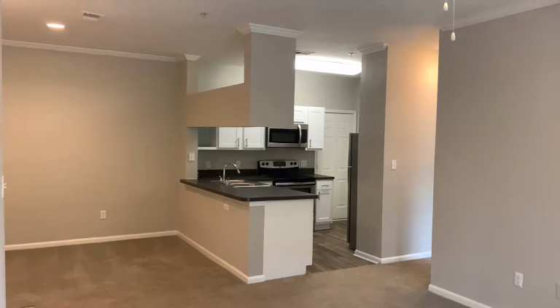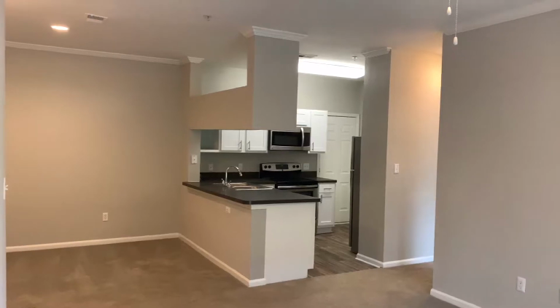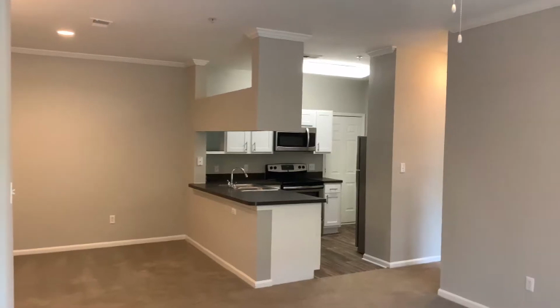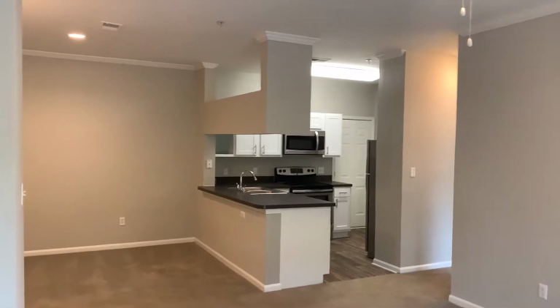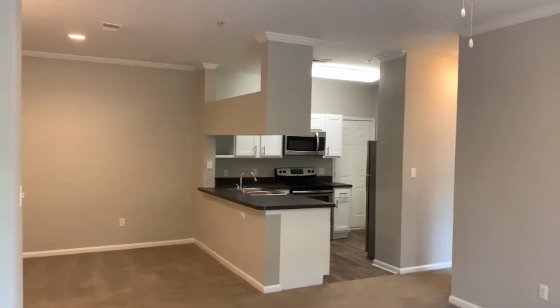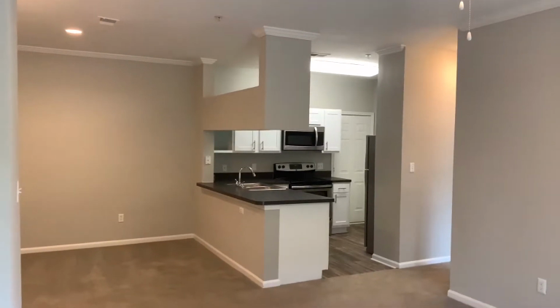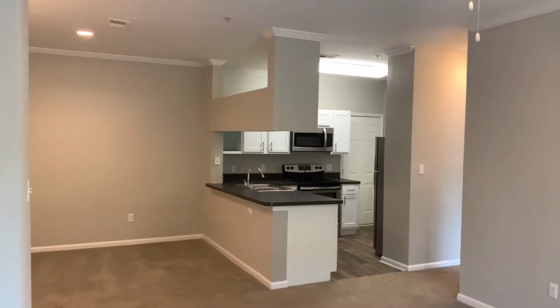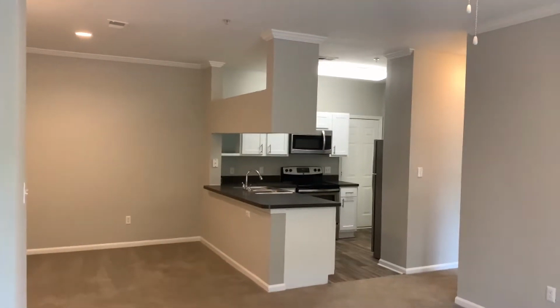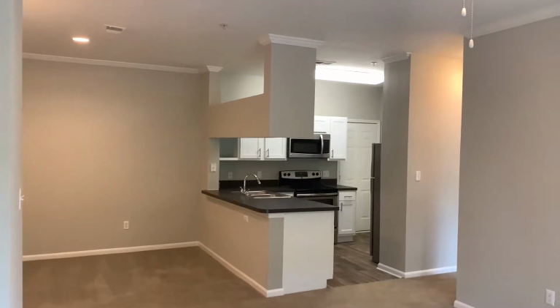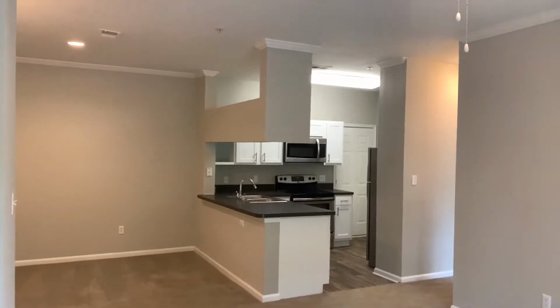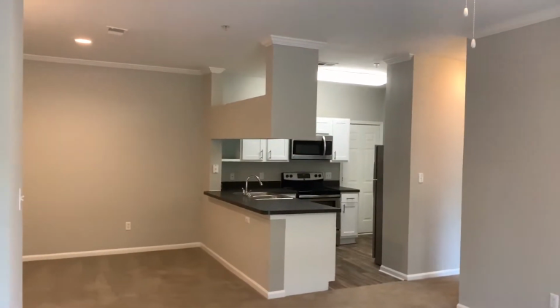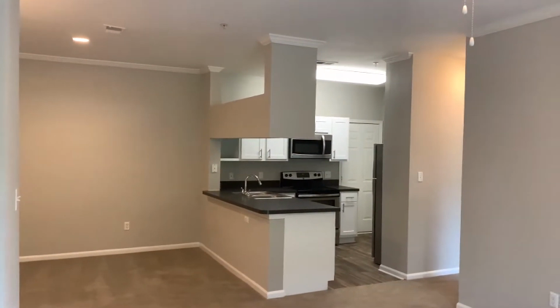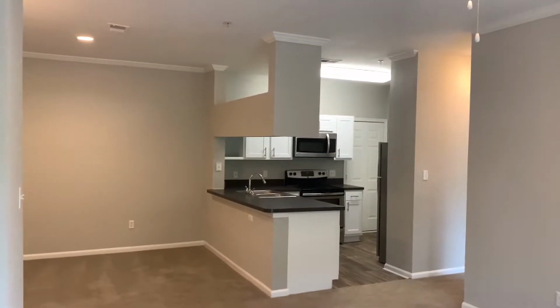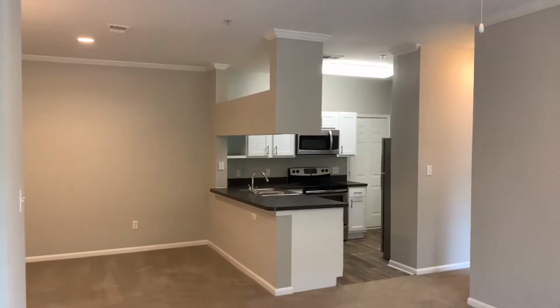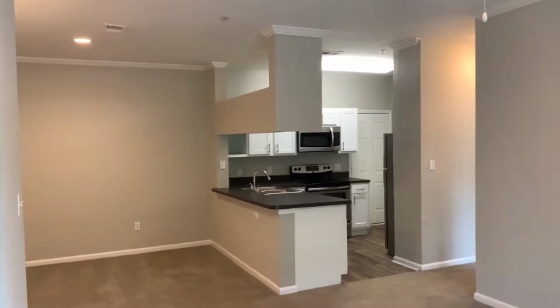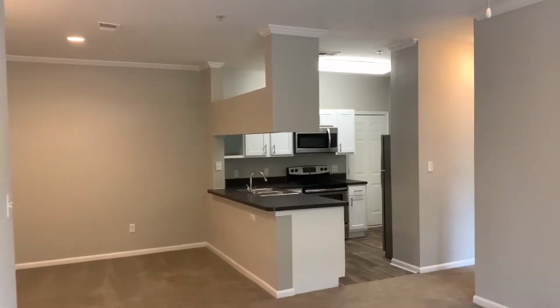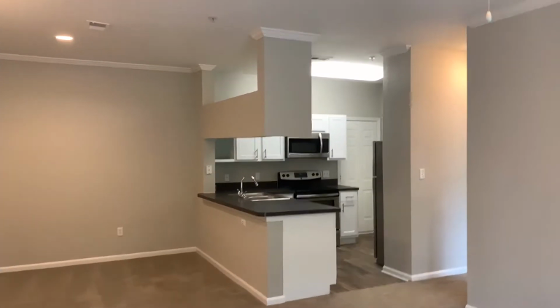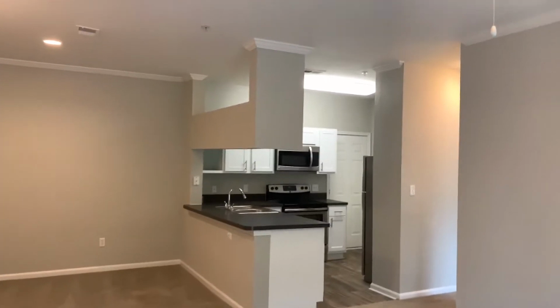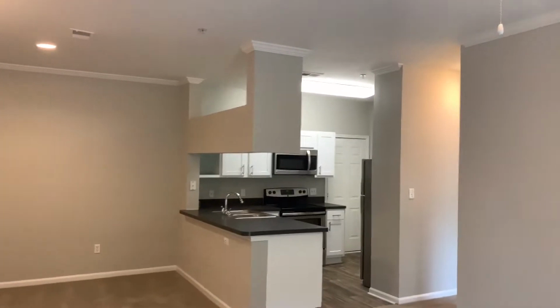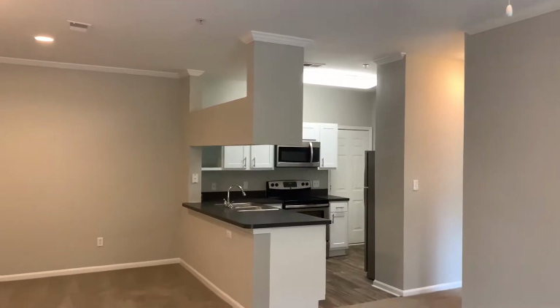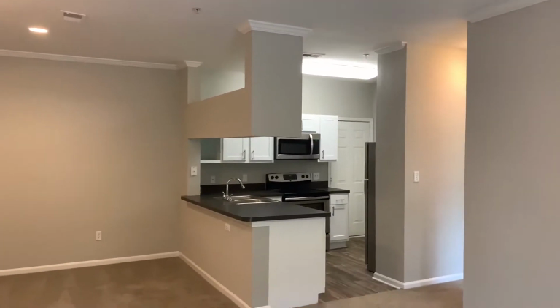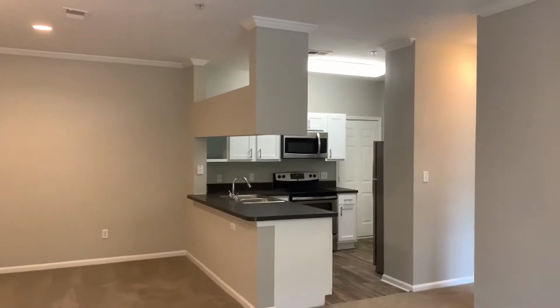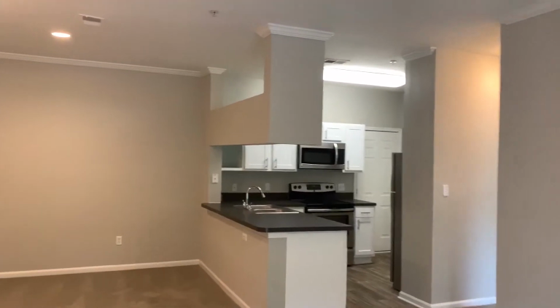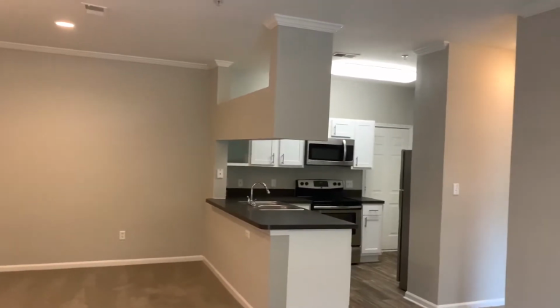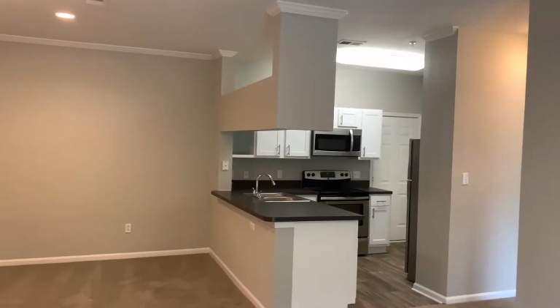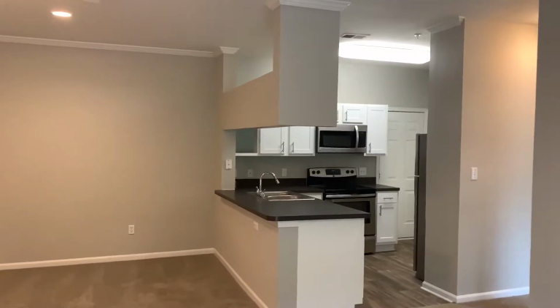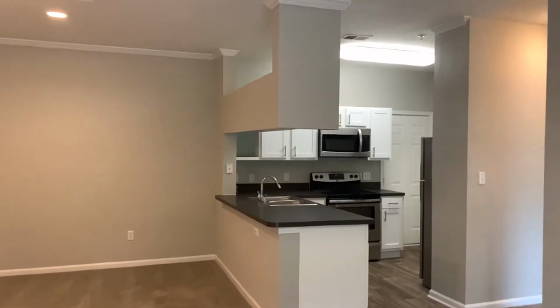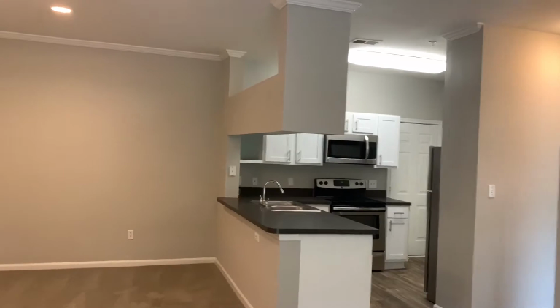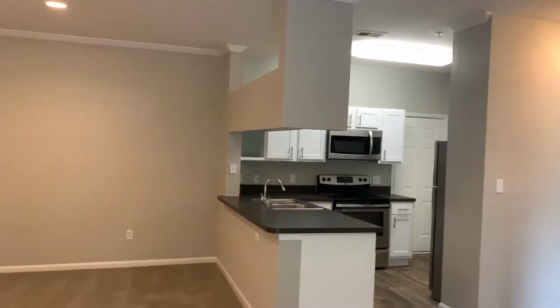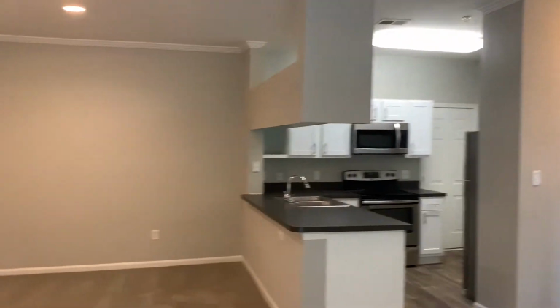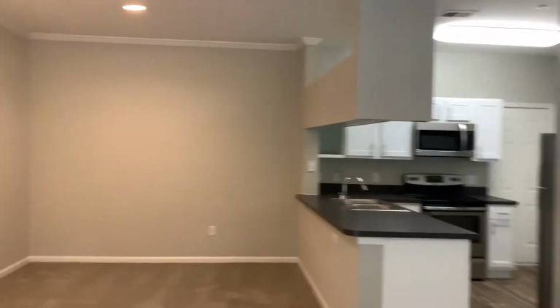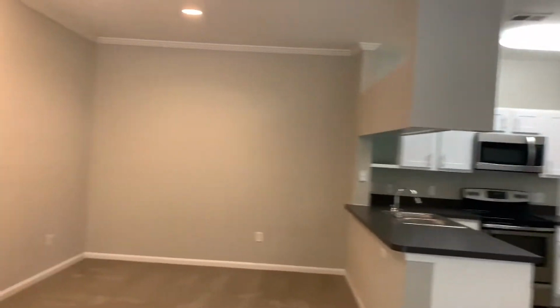Hello and welcome to your virtual tour of Thornhill Apartments' two-bedroom, one-bath Hatteras layout.